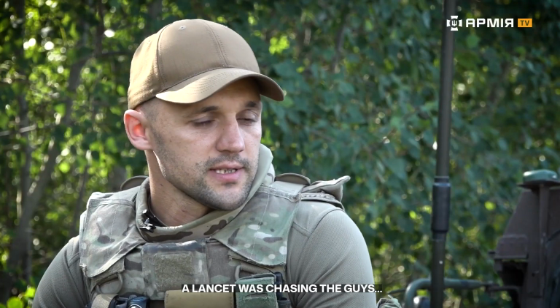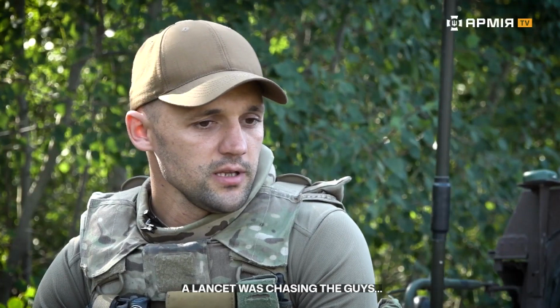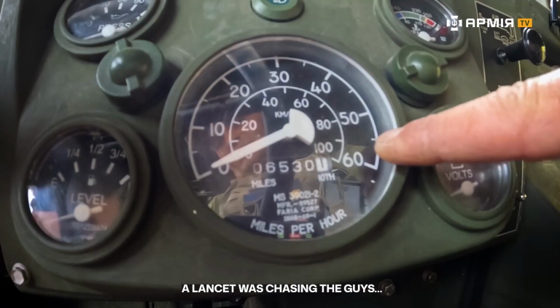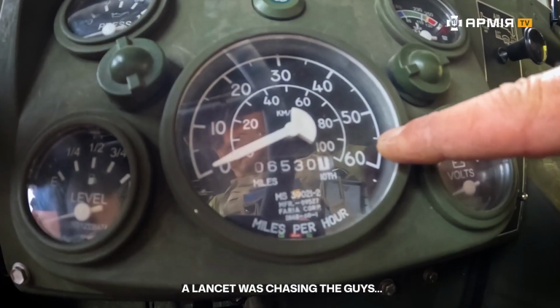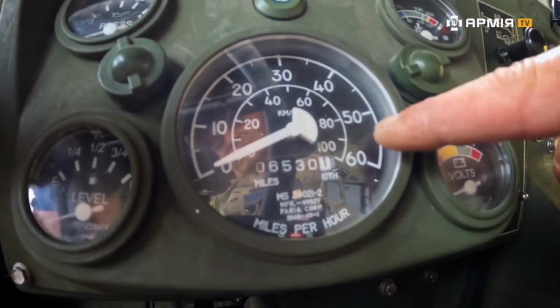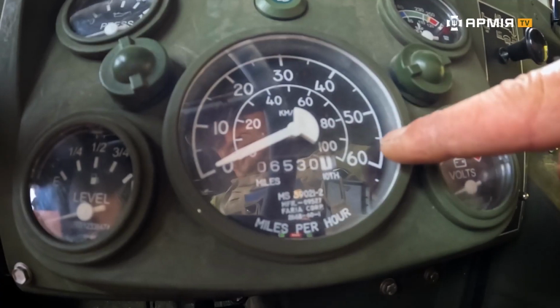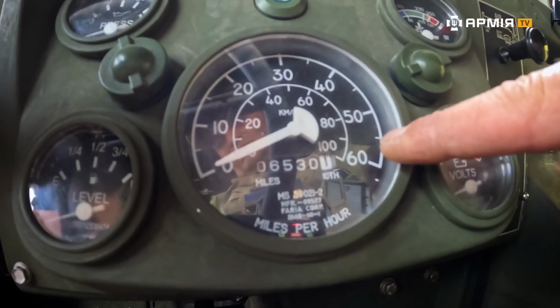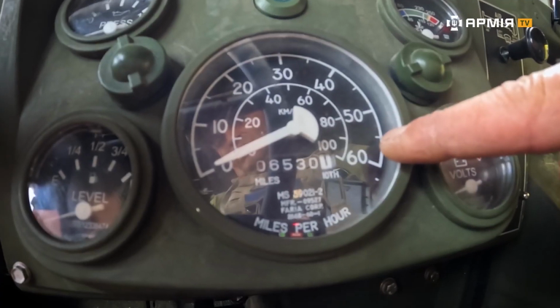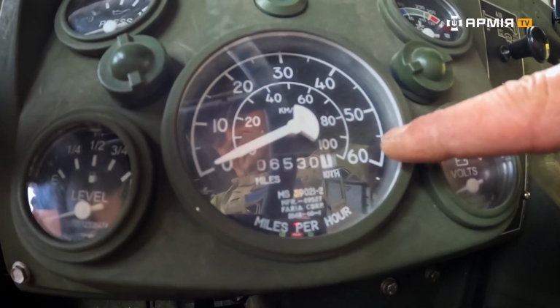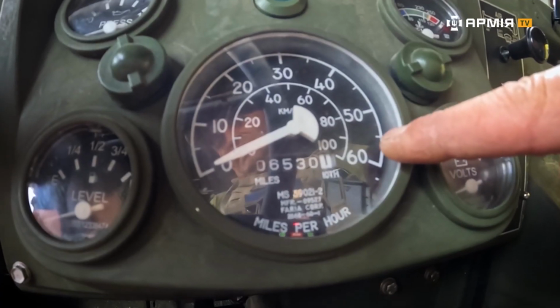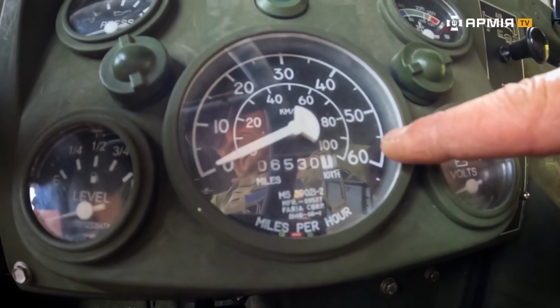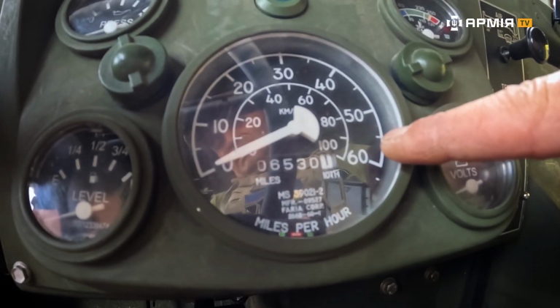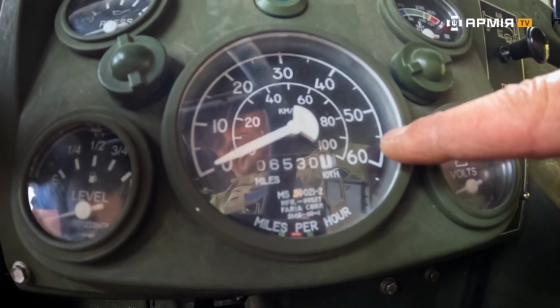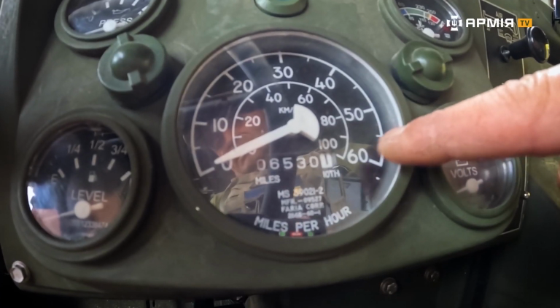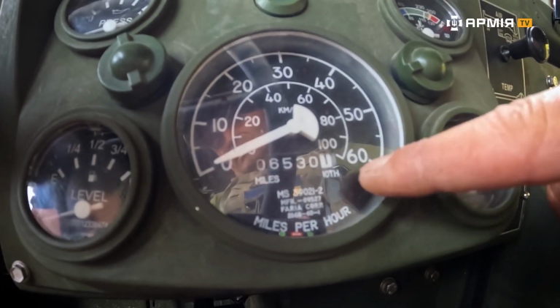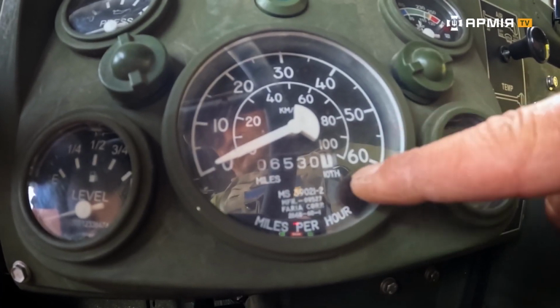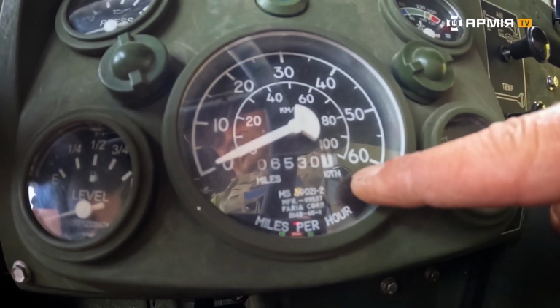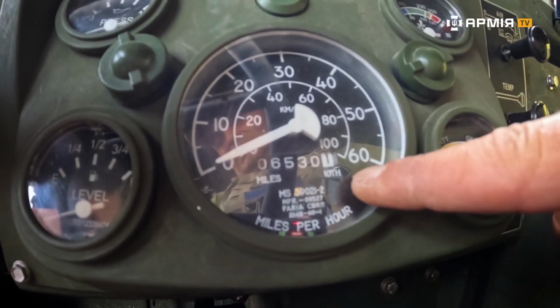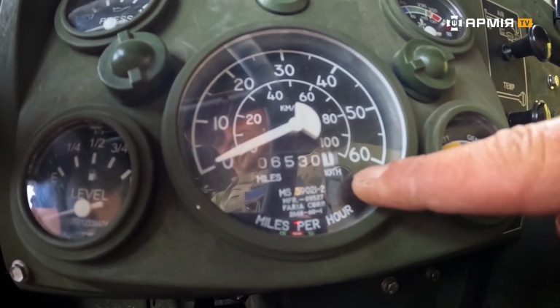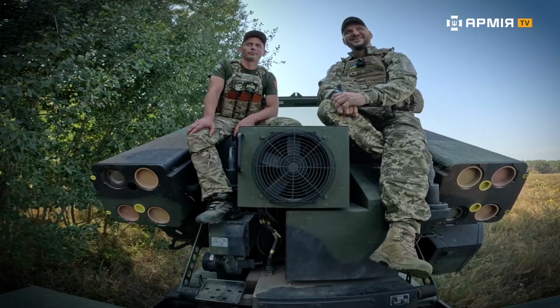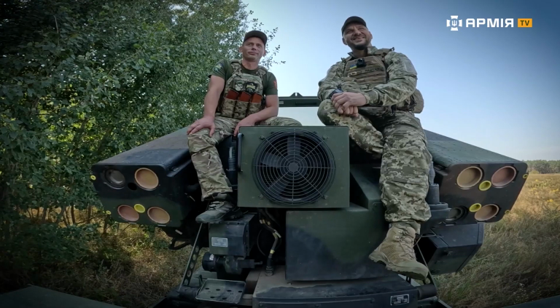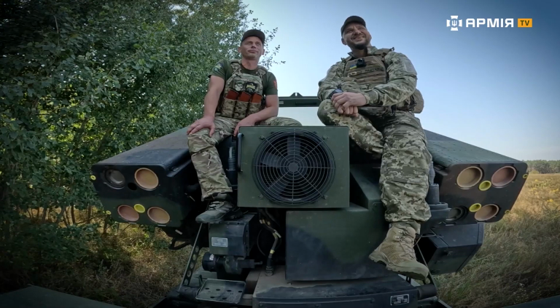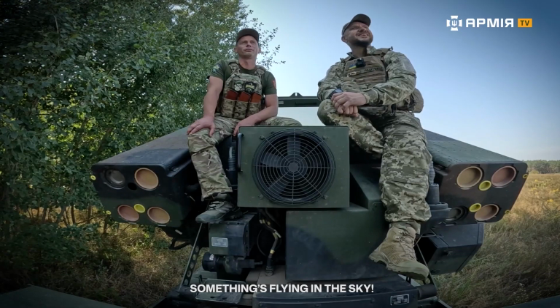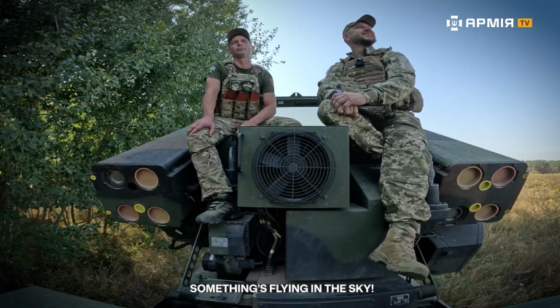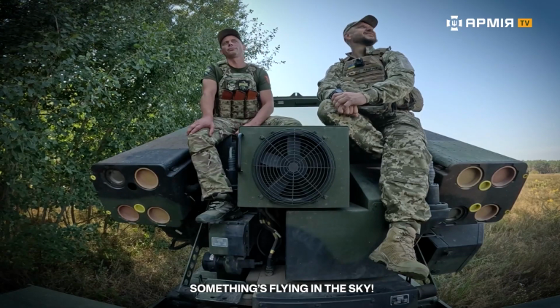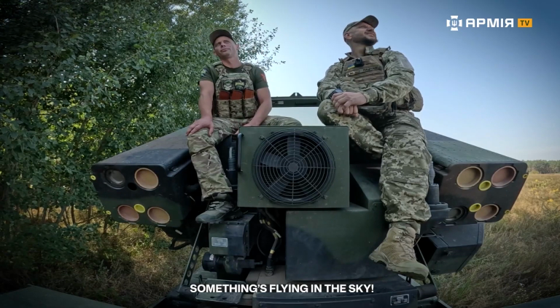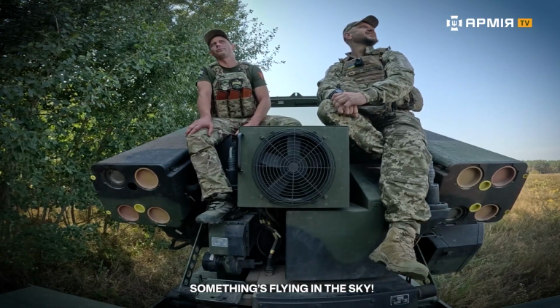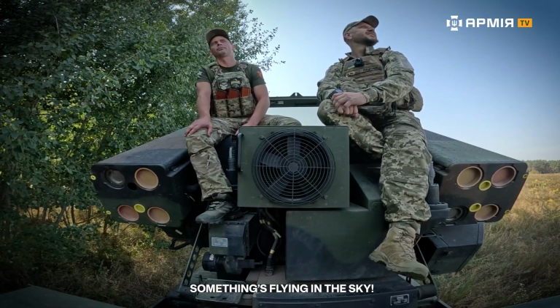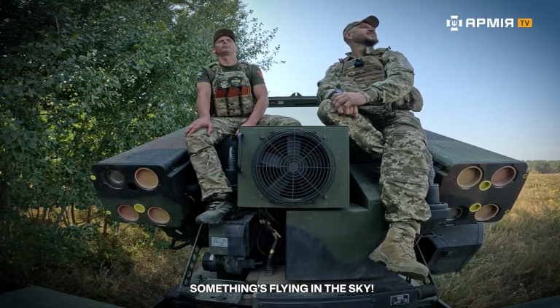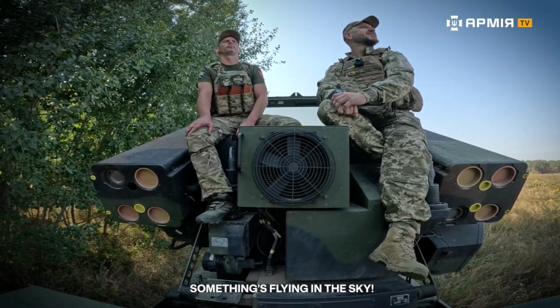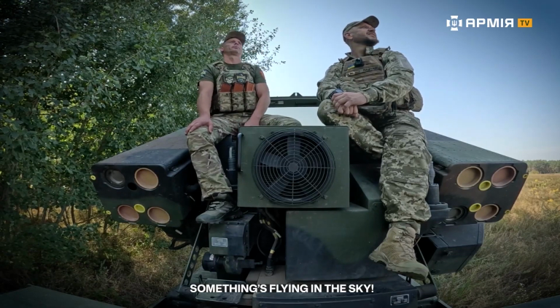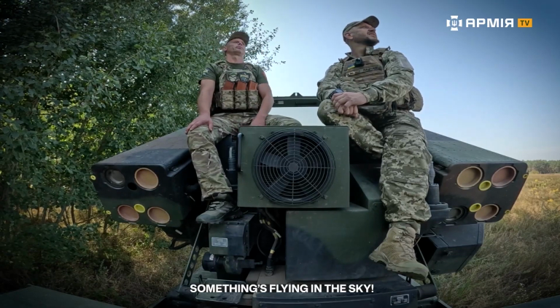And to save the crew, sometimes the needle on the speedometer gets packed right up to here.